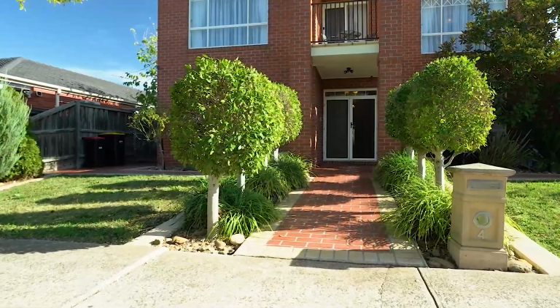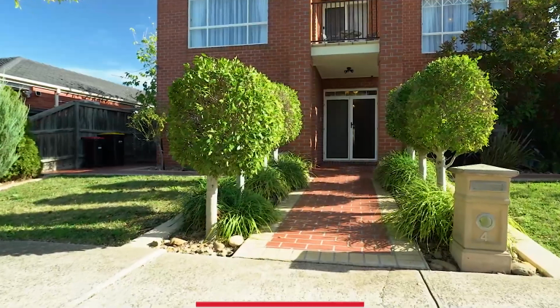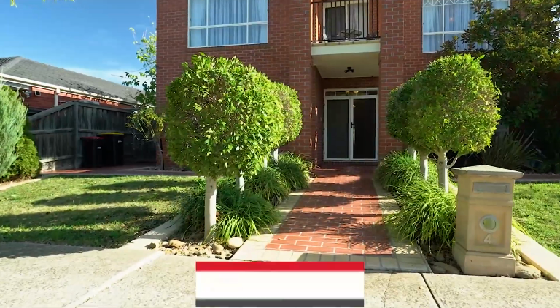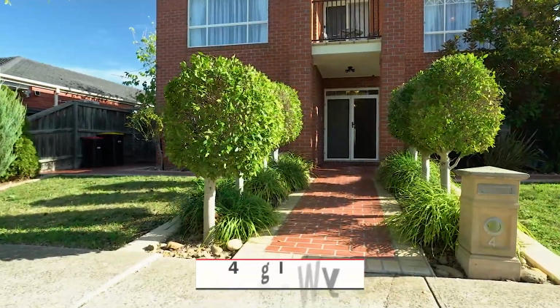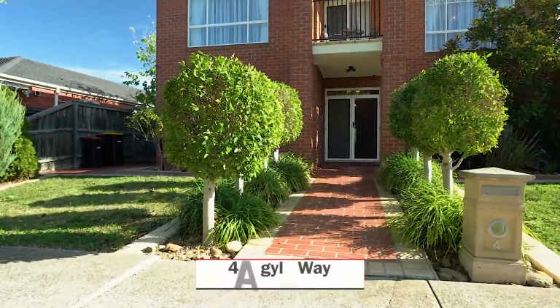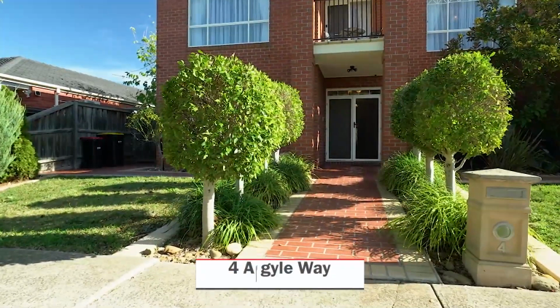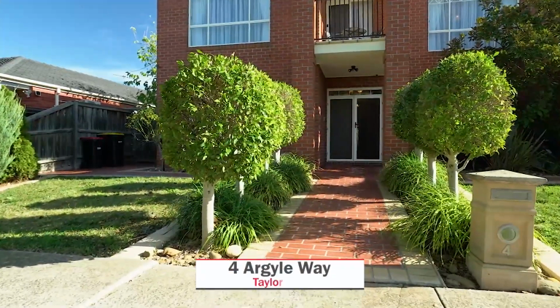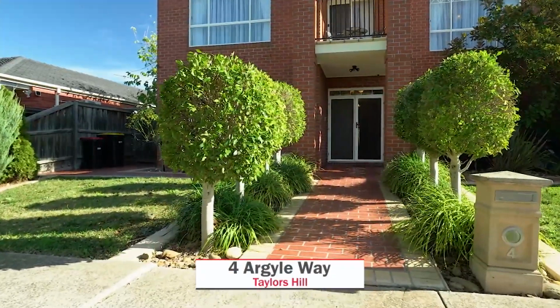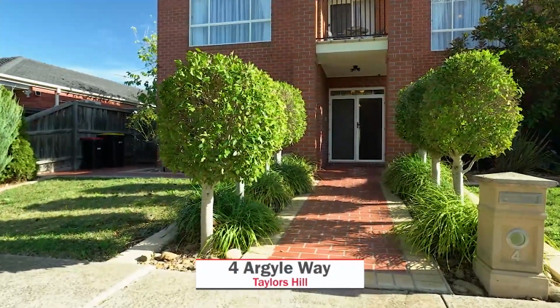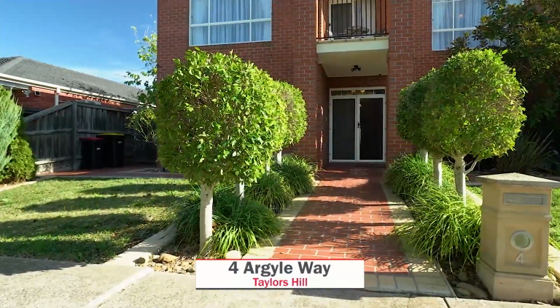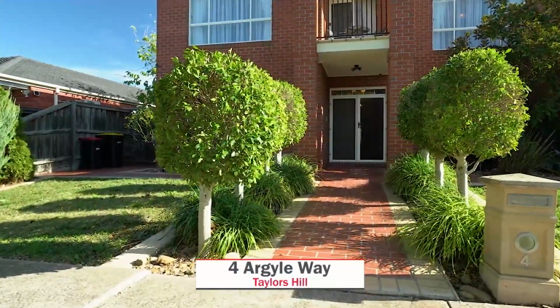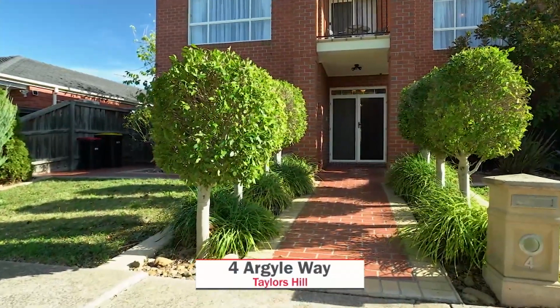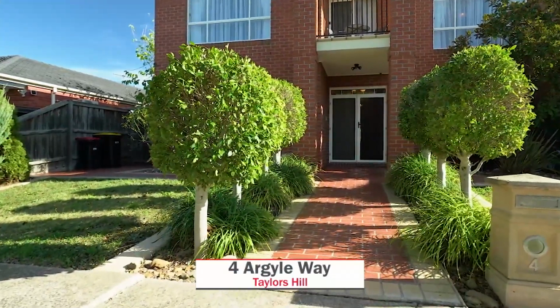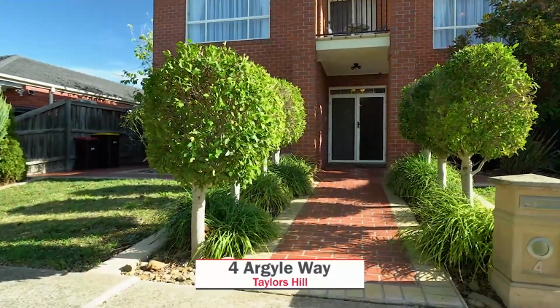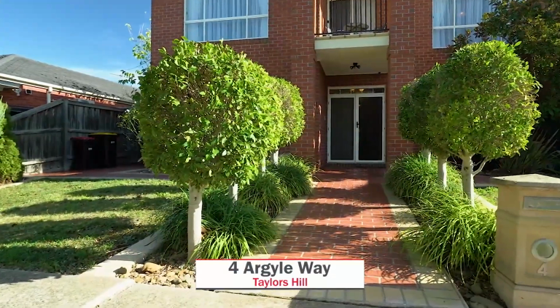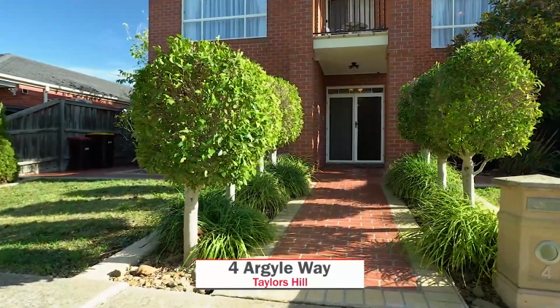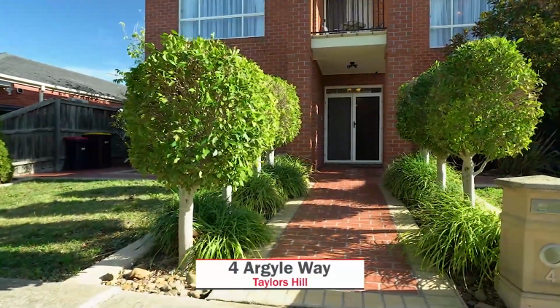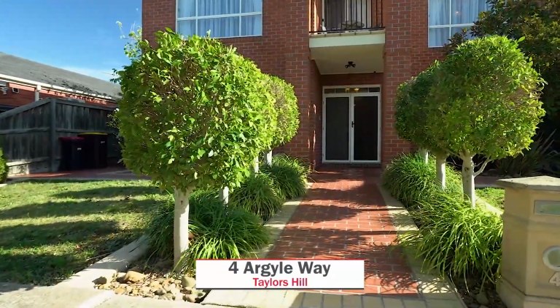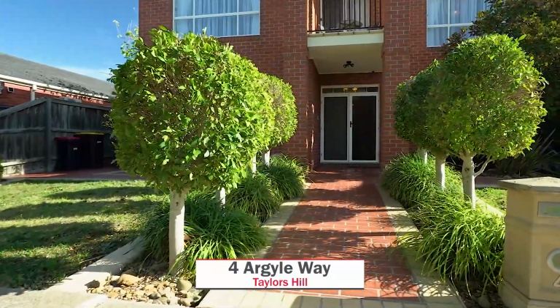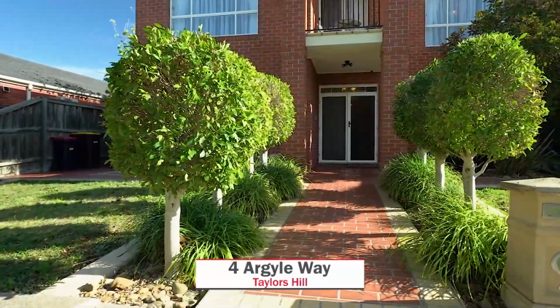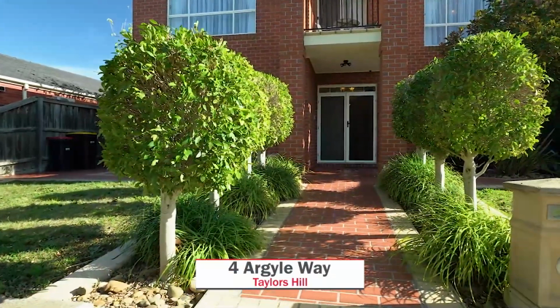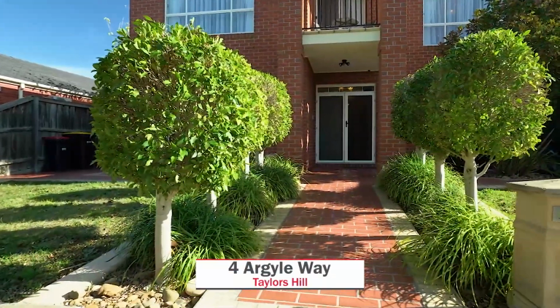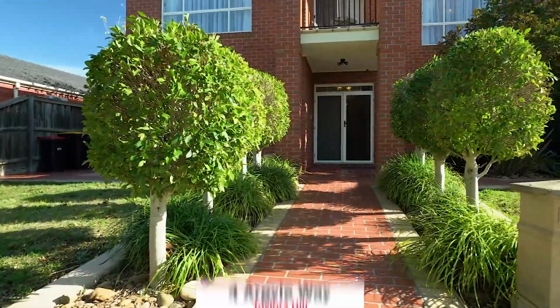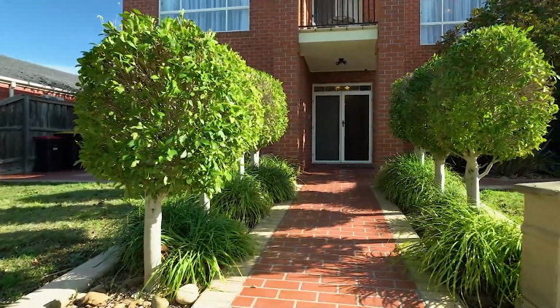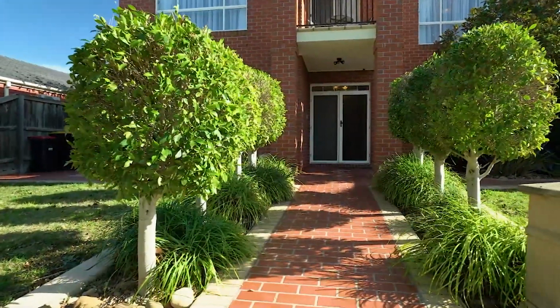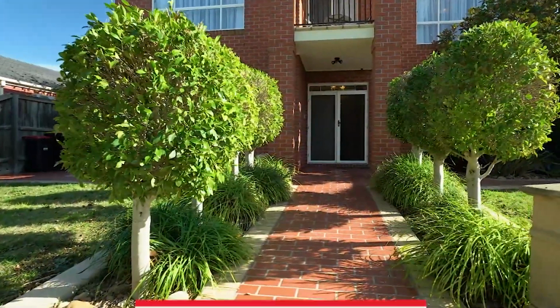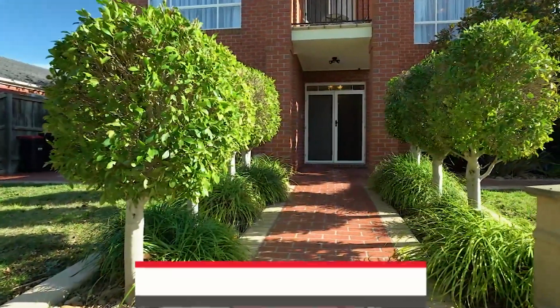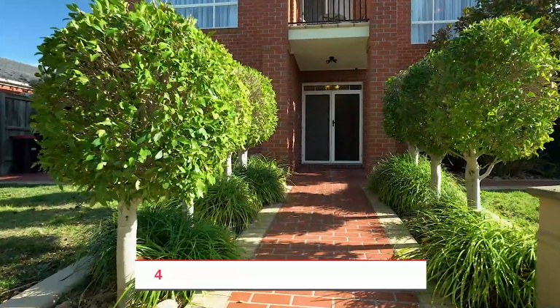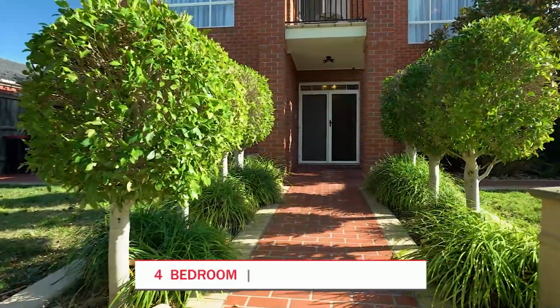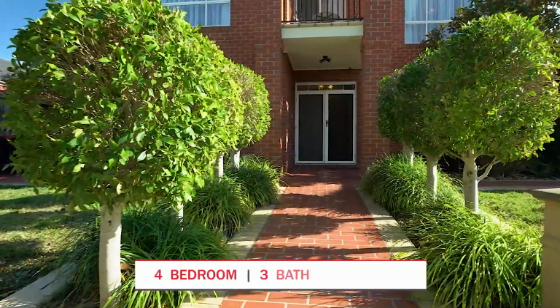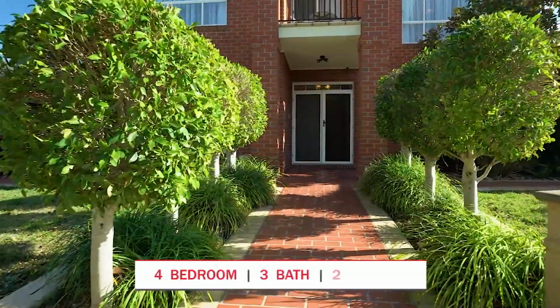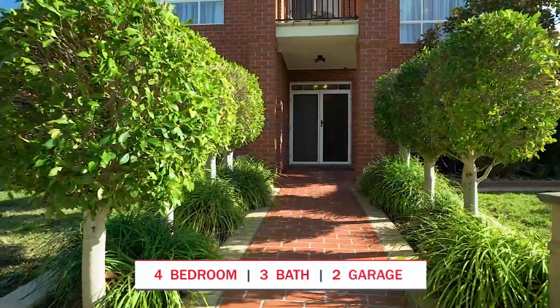Here we have number four, Argyle Way, Taylors Hill. Let's go in and check it out.